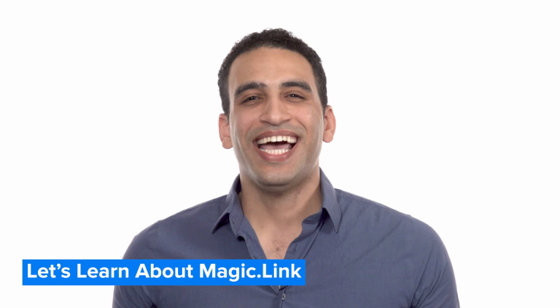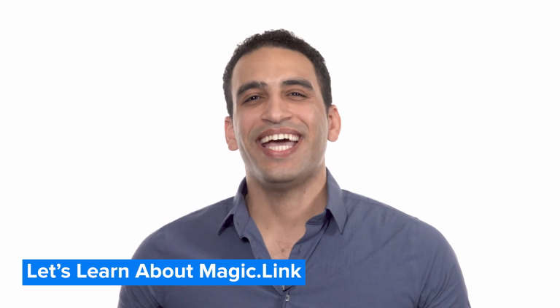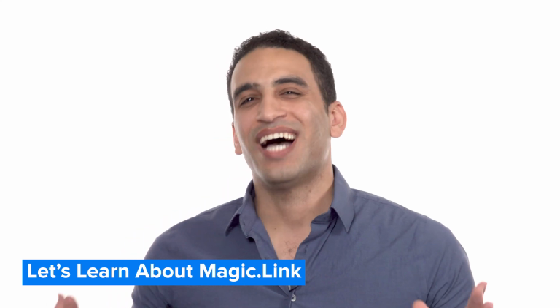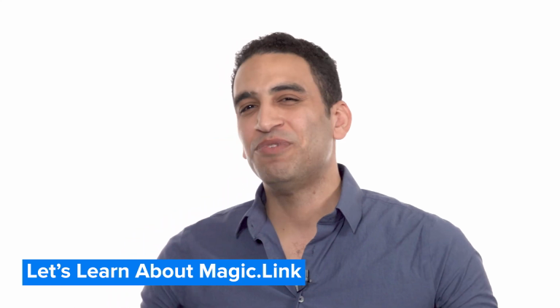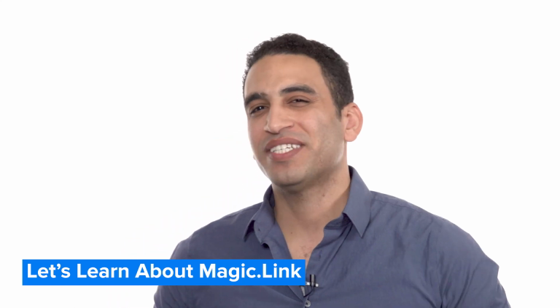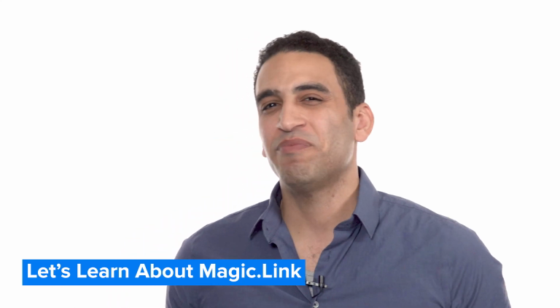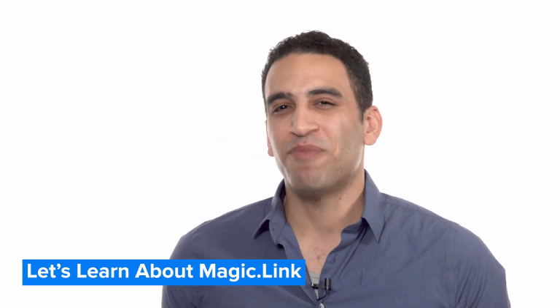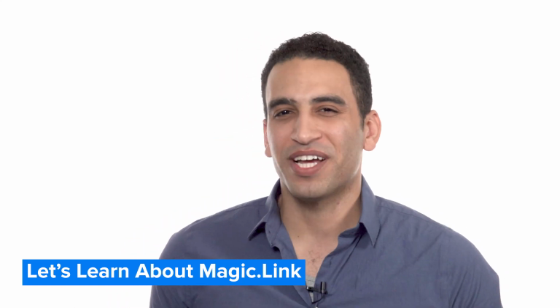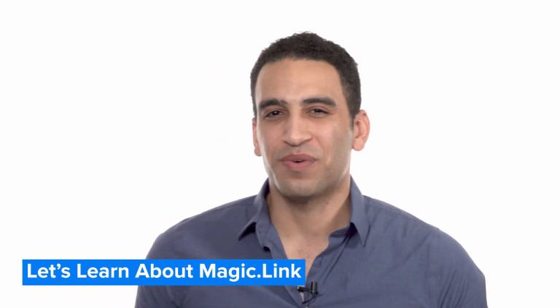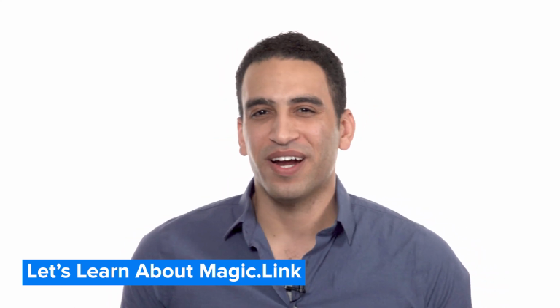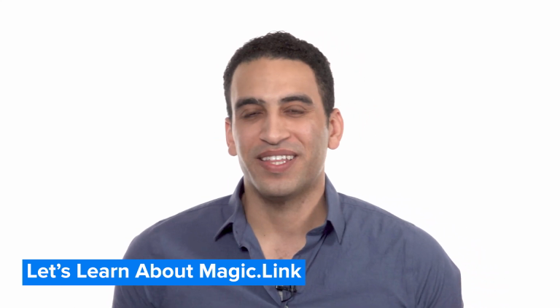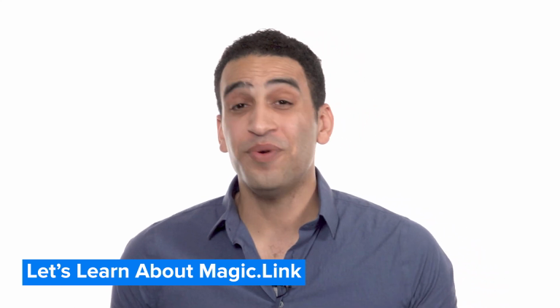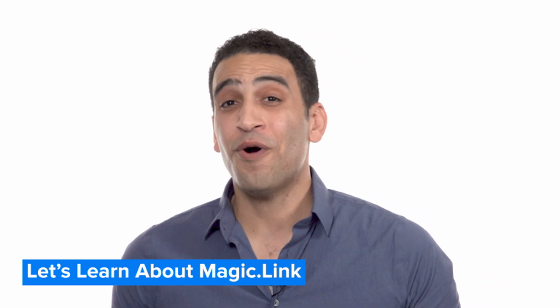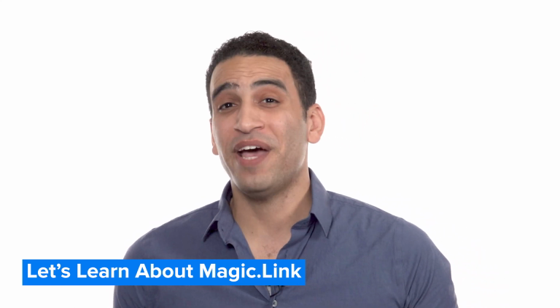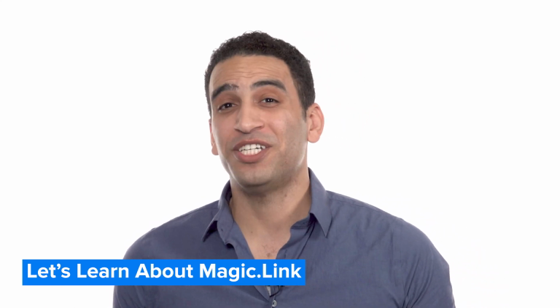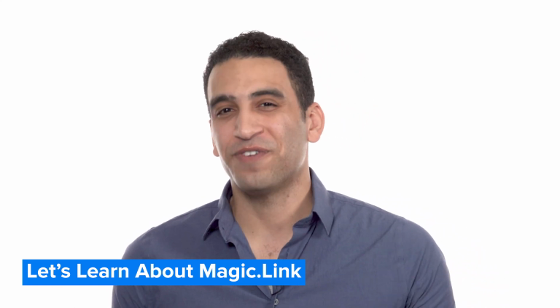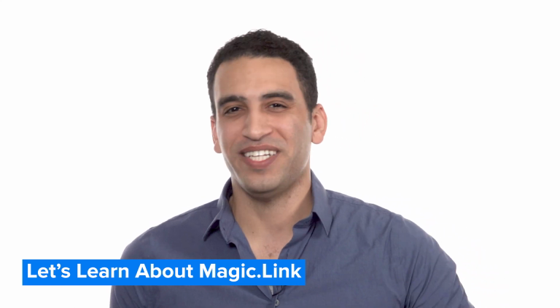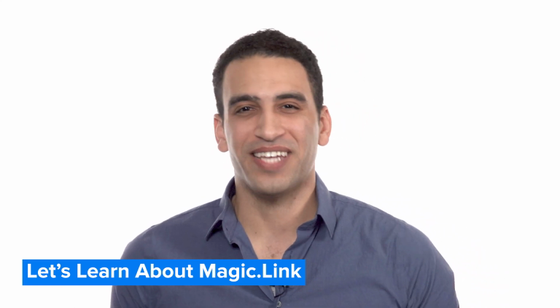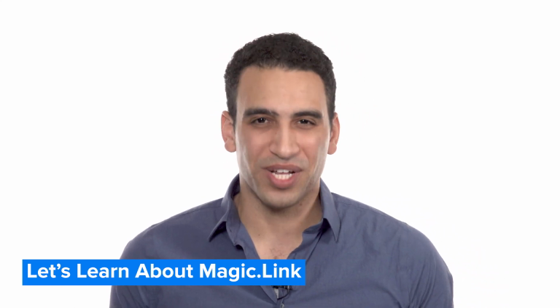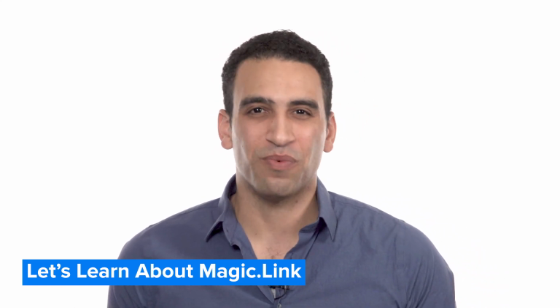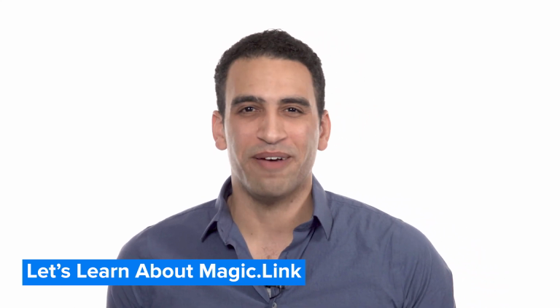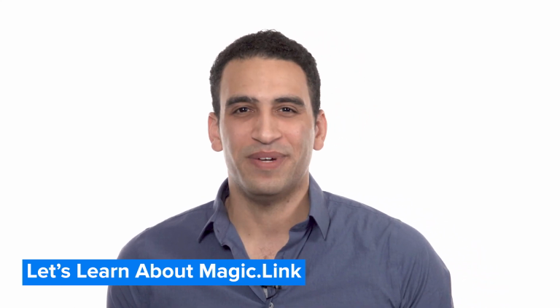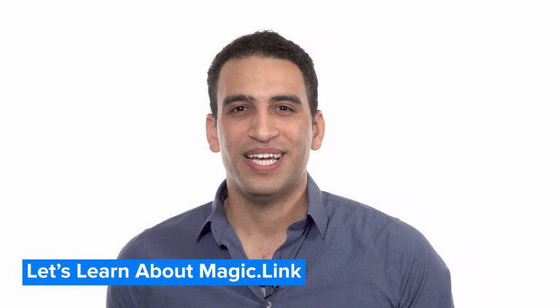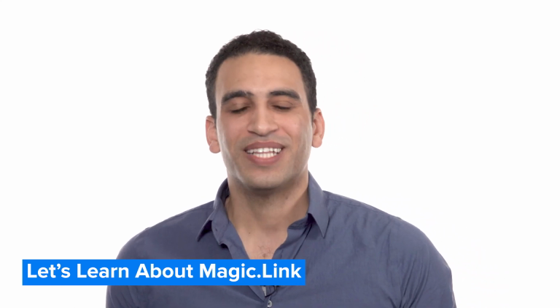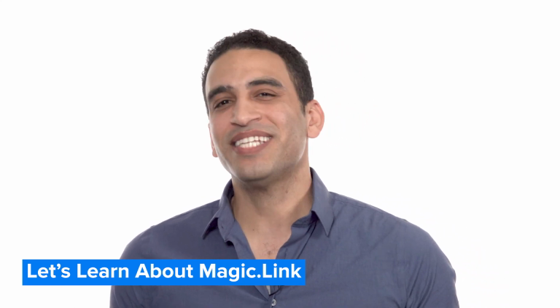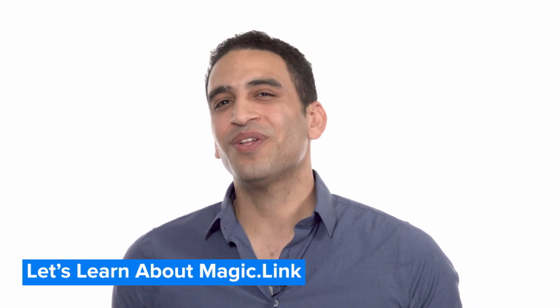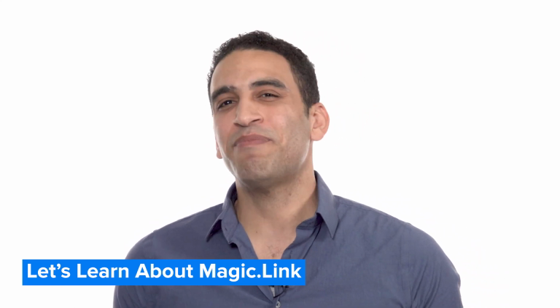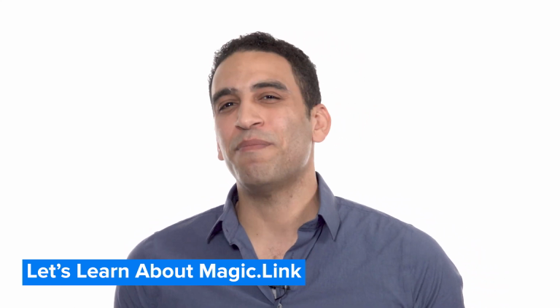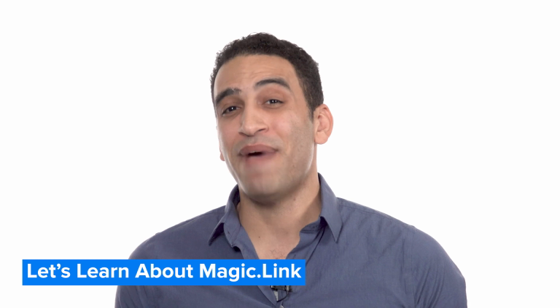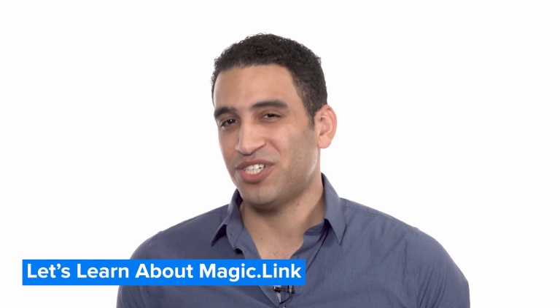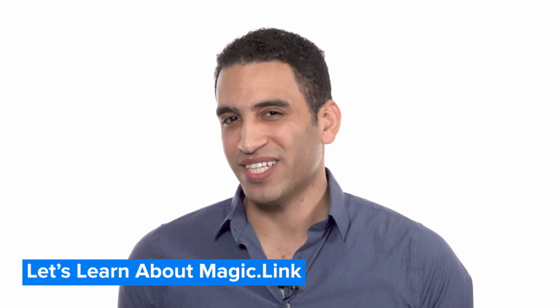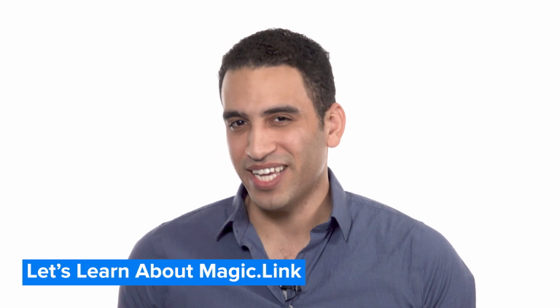Hey, I'm Justin with MarketSquare, the new homepage for the decentralized web. Let's learn about MagicLink.